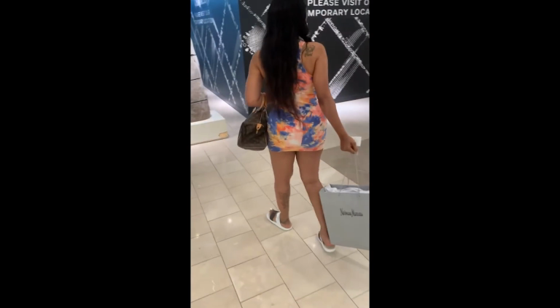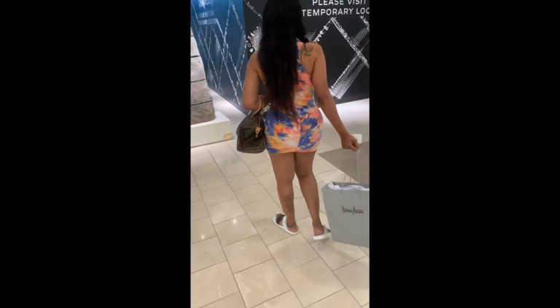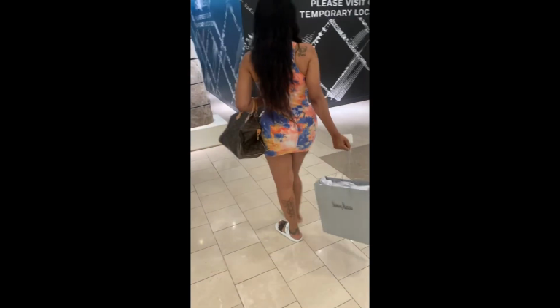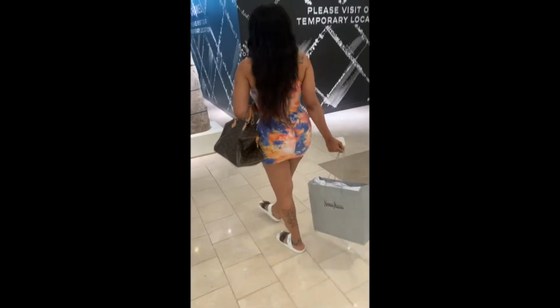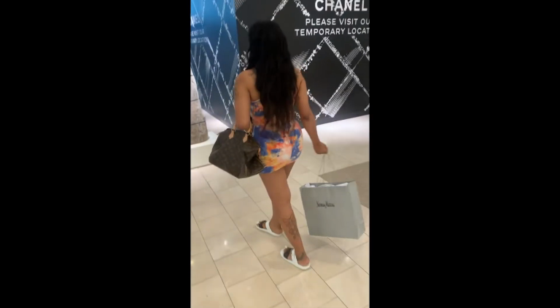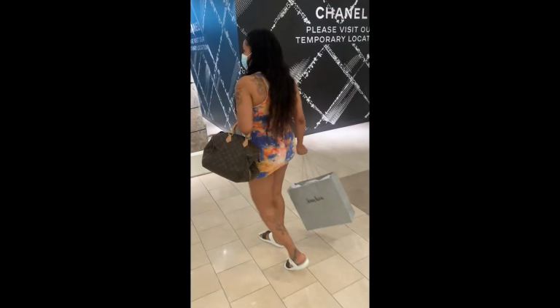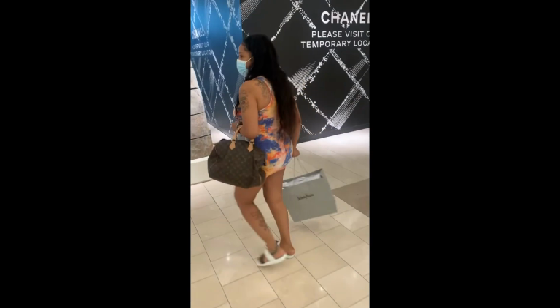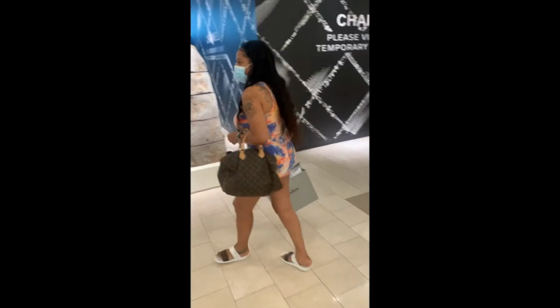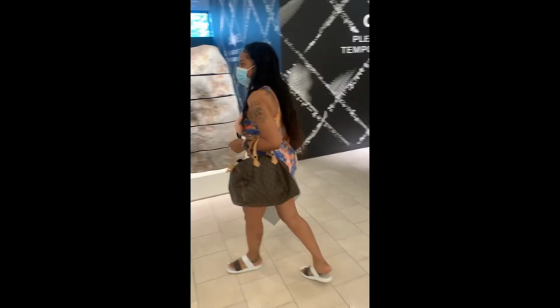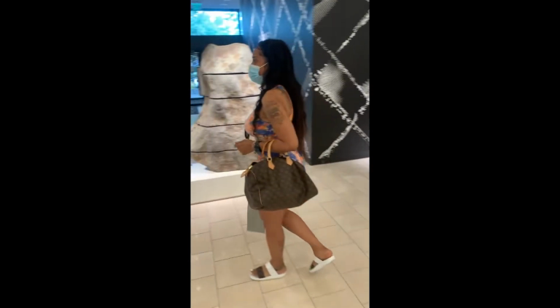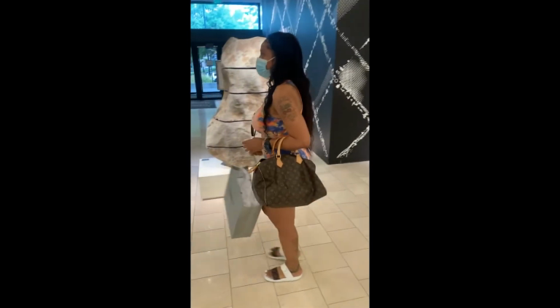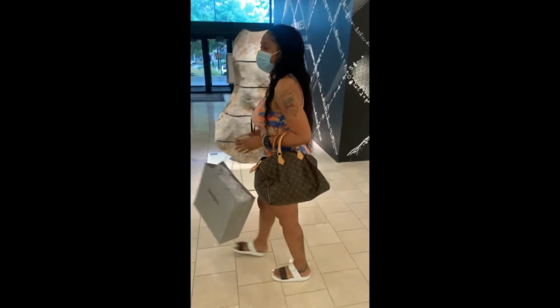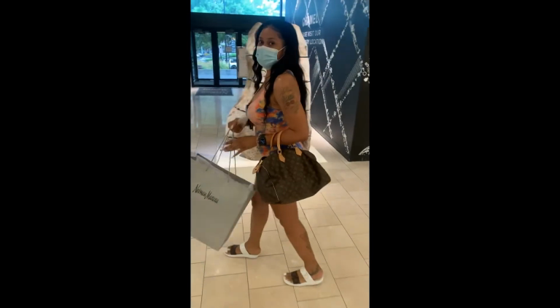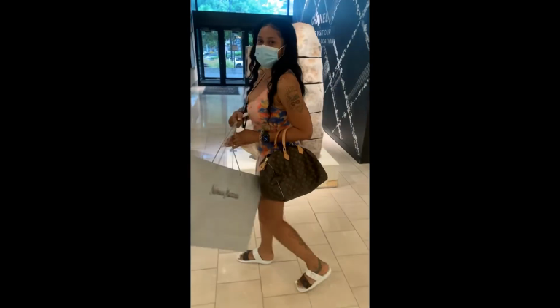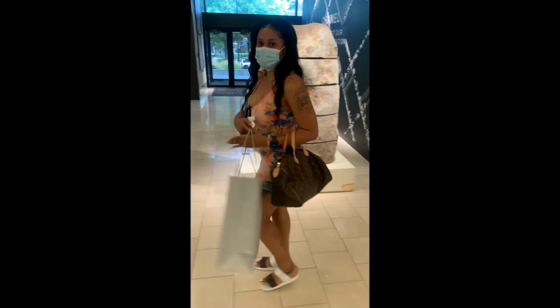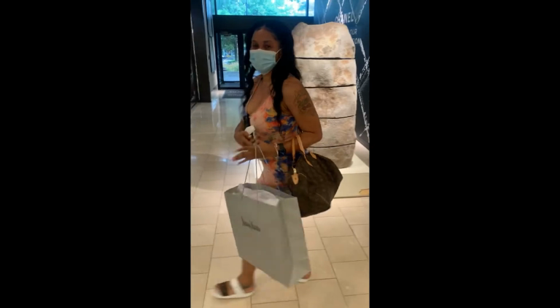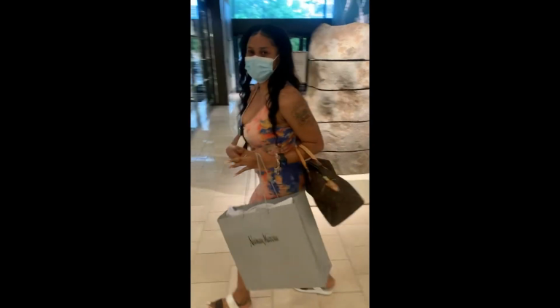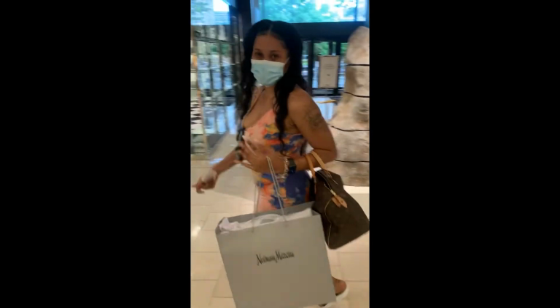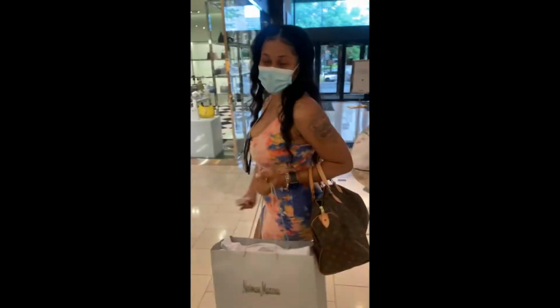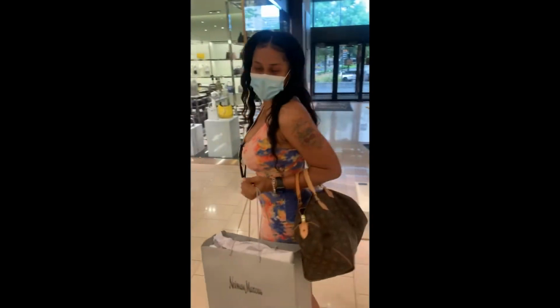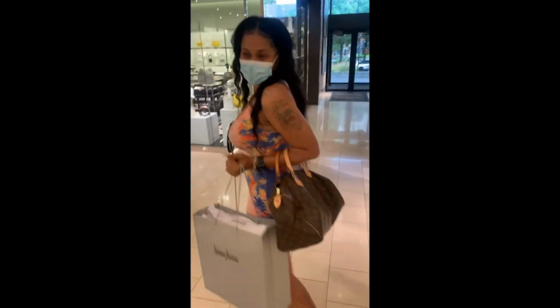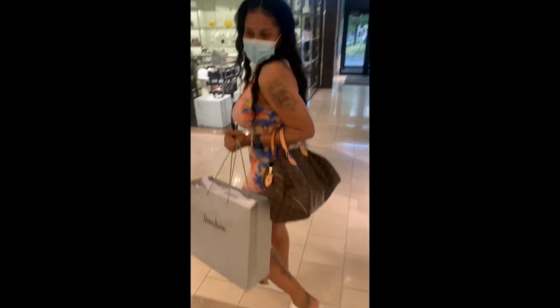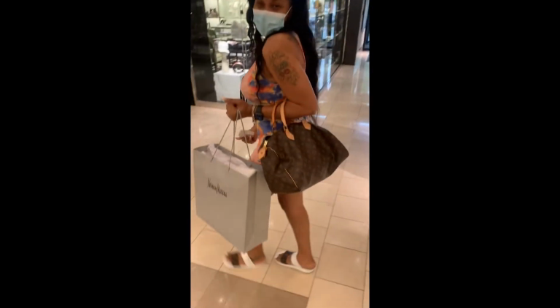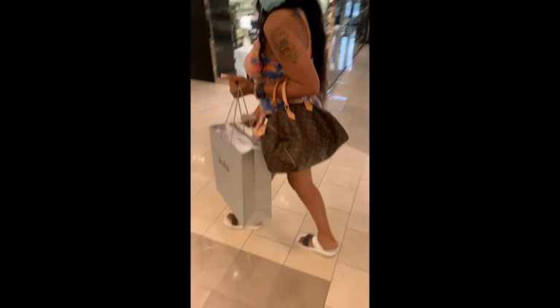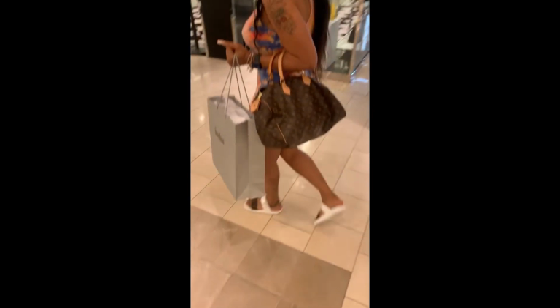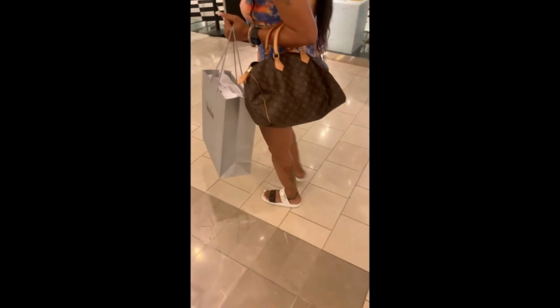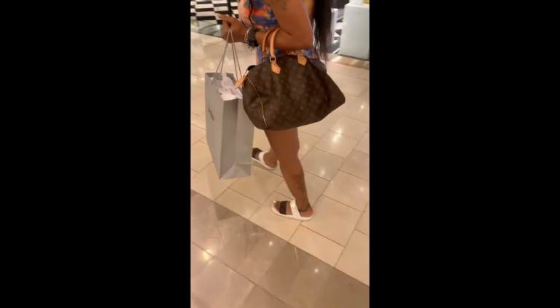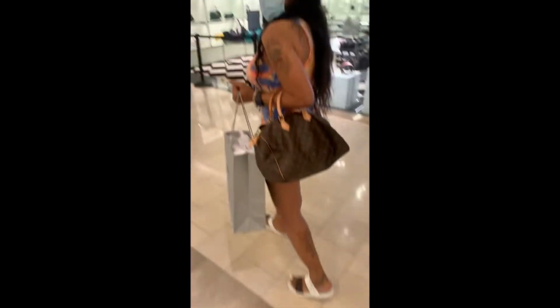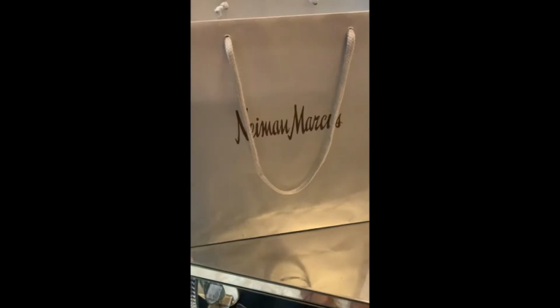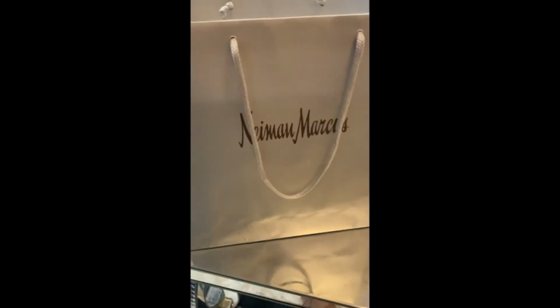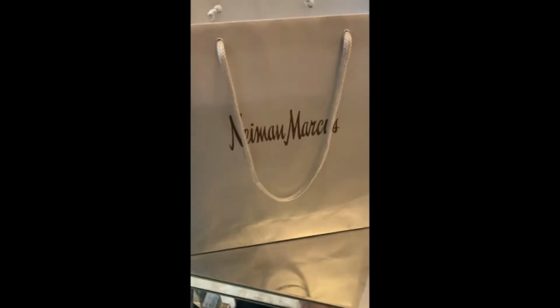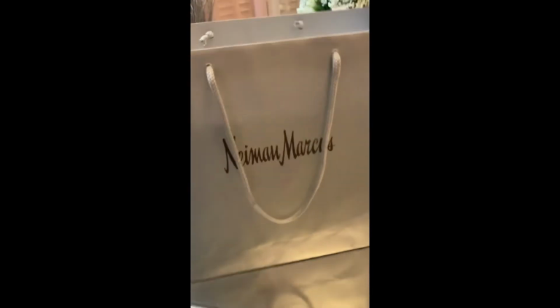So I made my purchase and I'm leaving the store as happy as can be. Stay tuned for the unboxing.